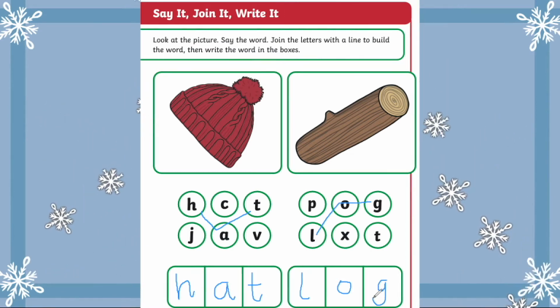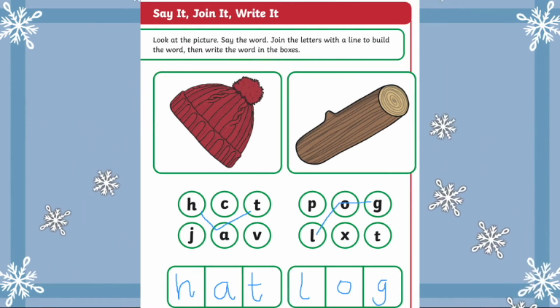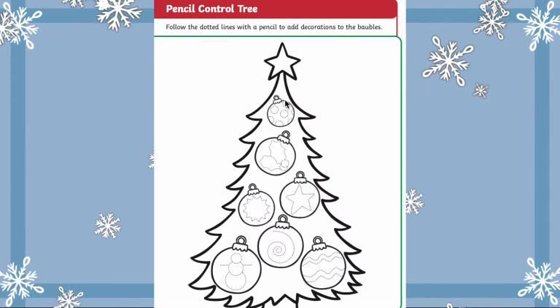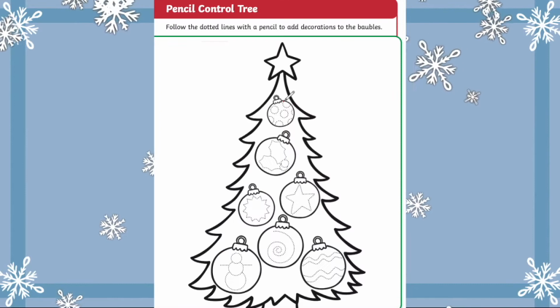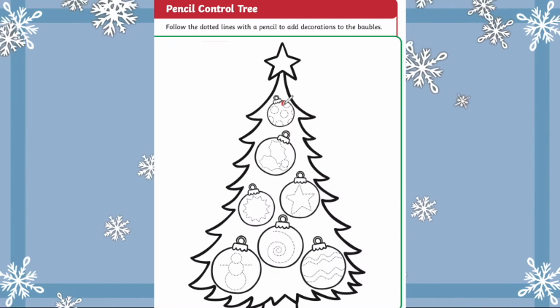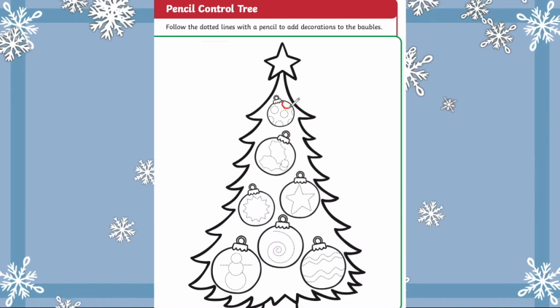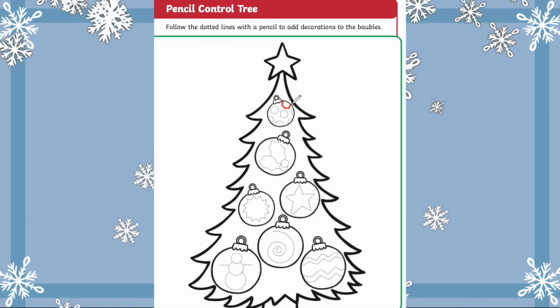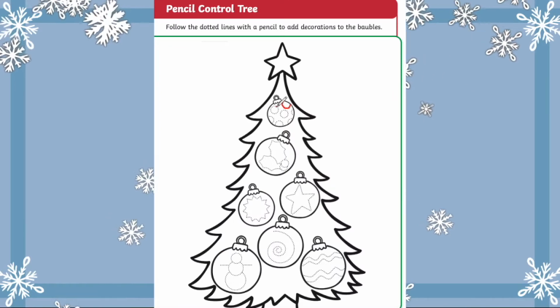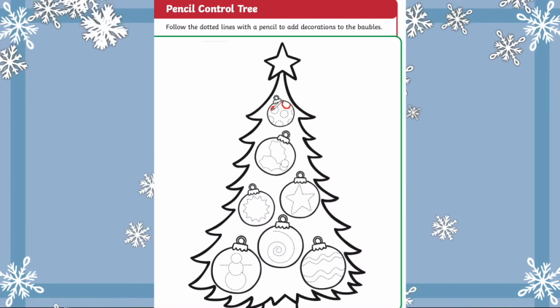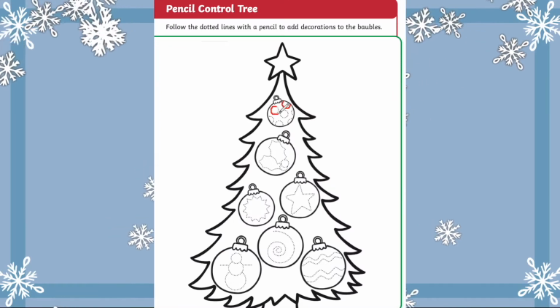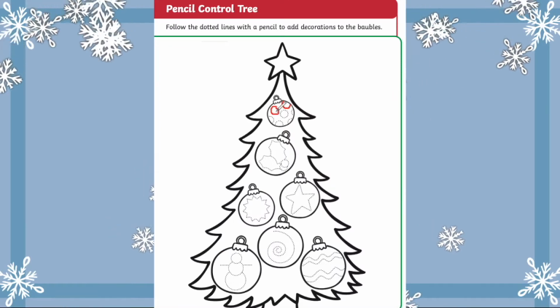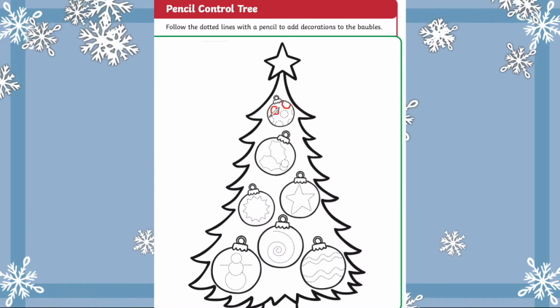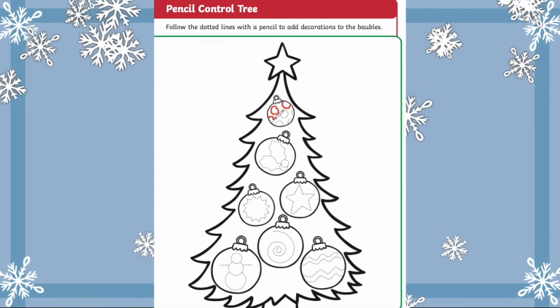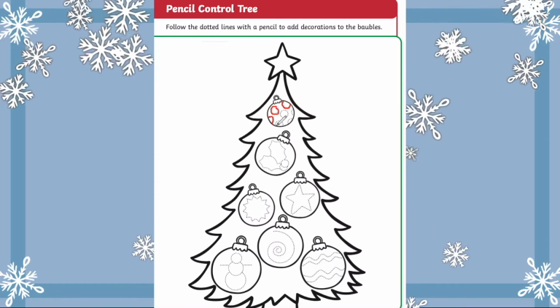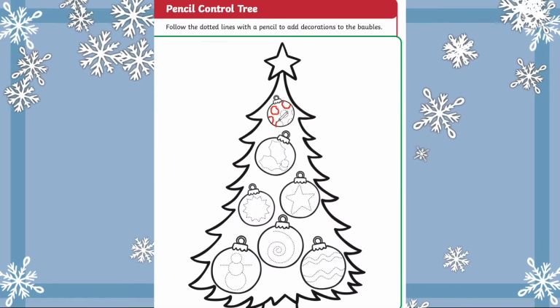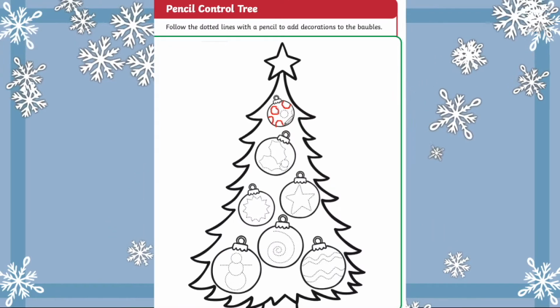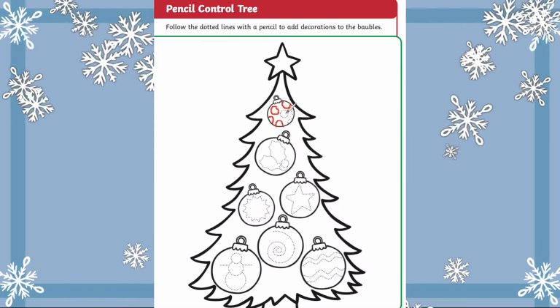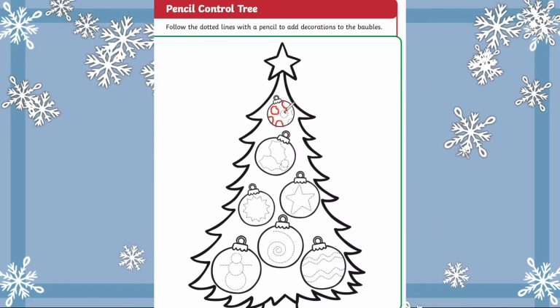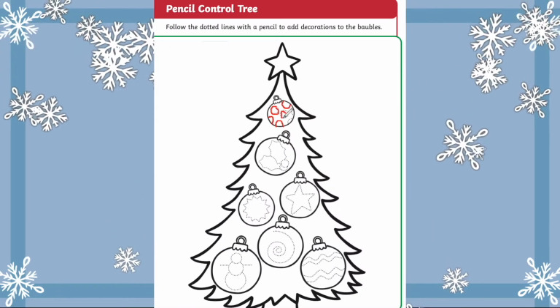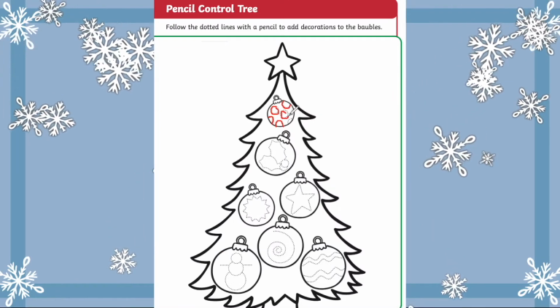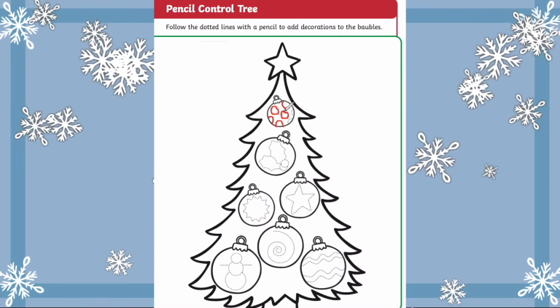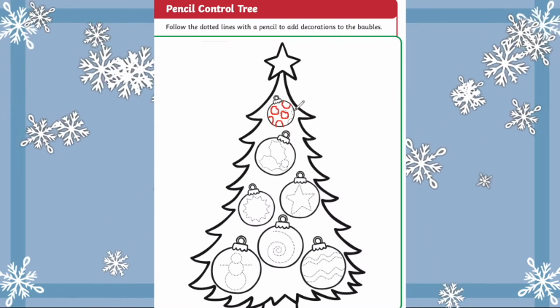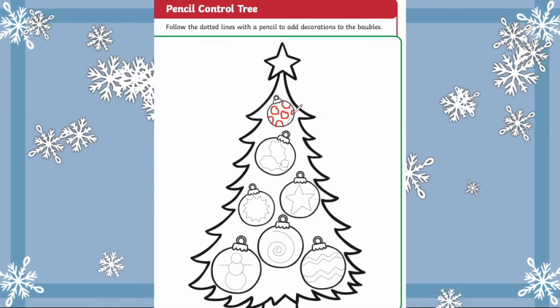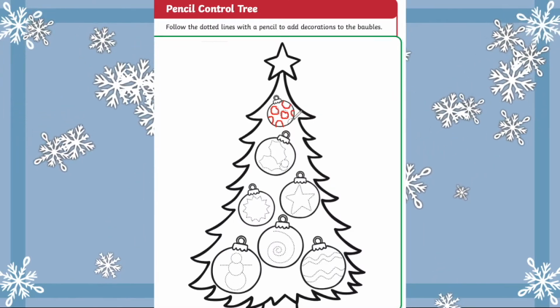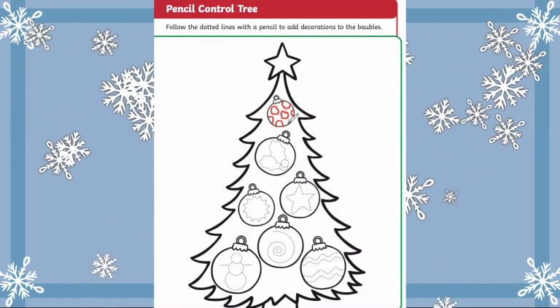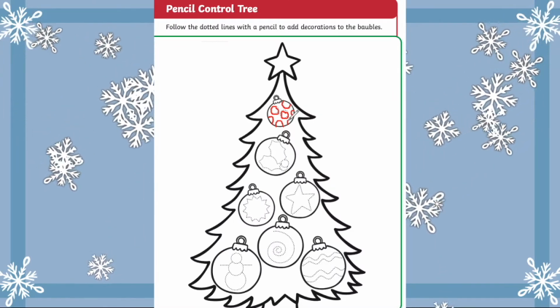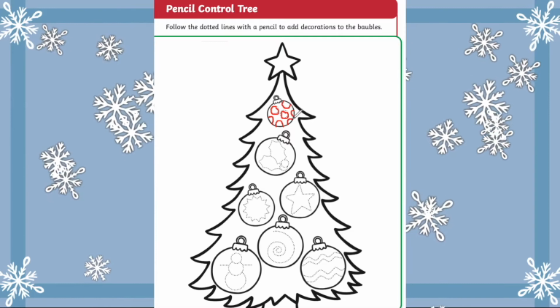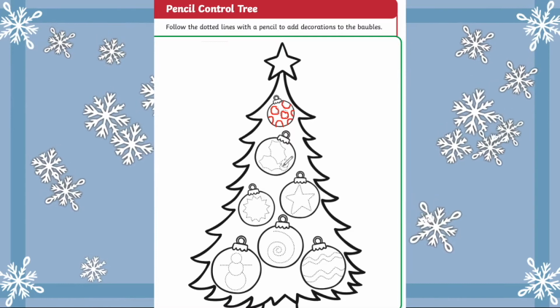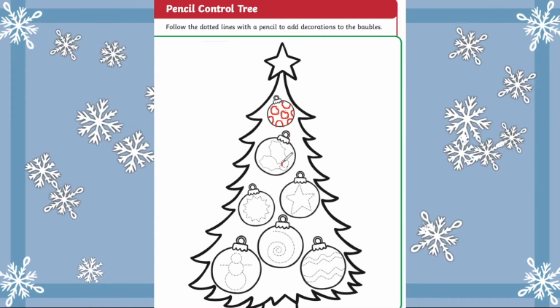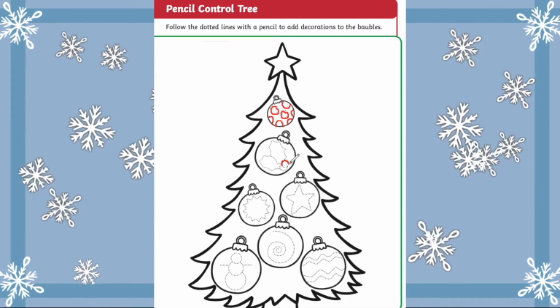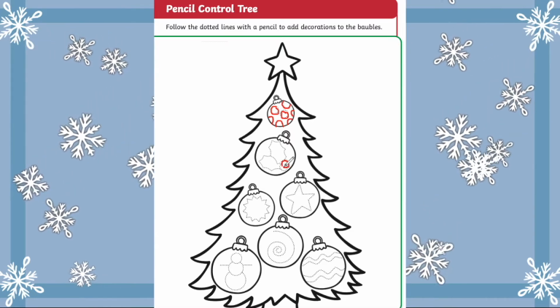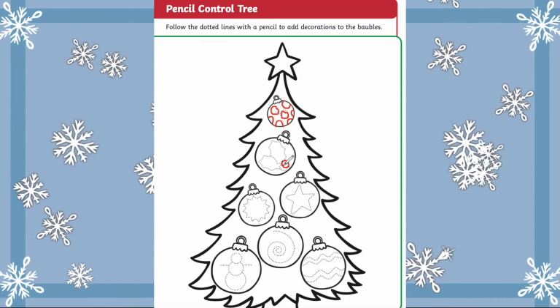And this lovely pencil control activity. Can children decorate the Christmas tree by tracing over the patterns?